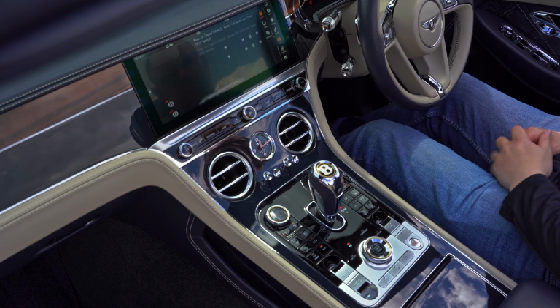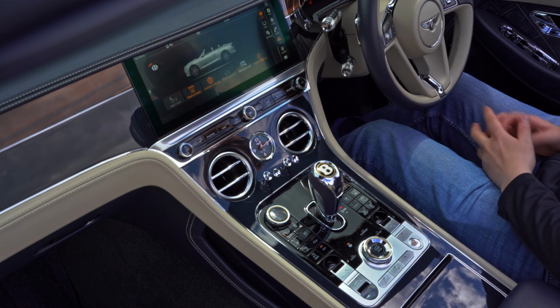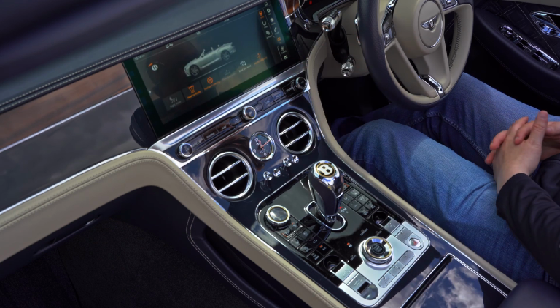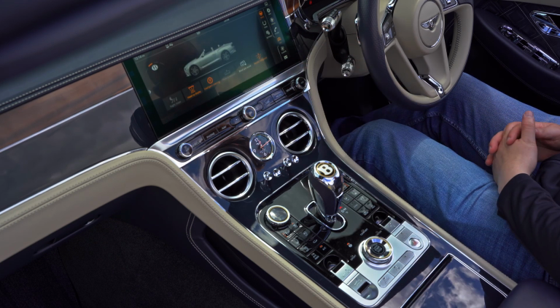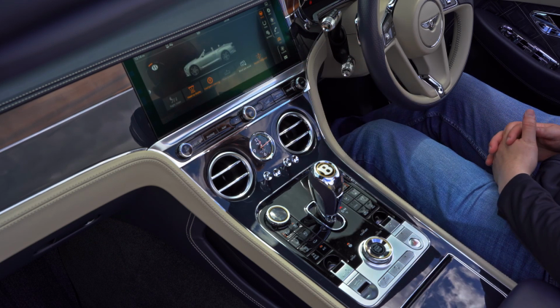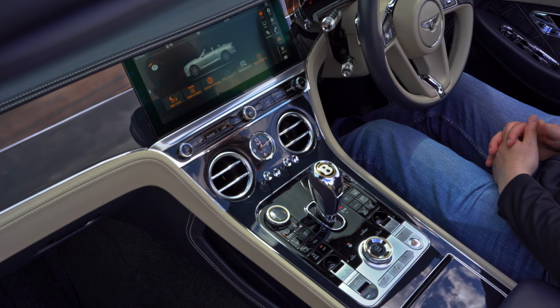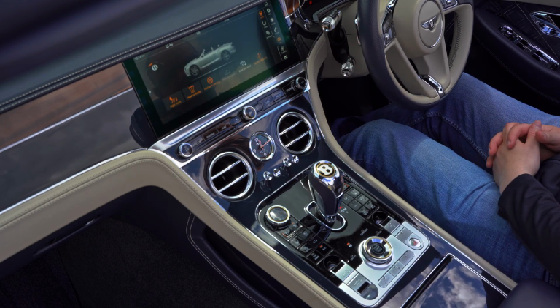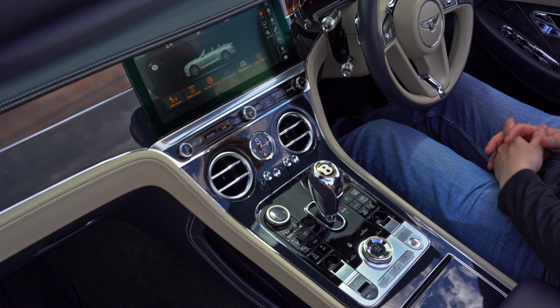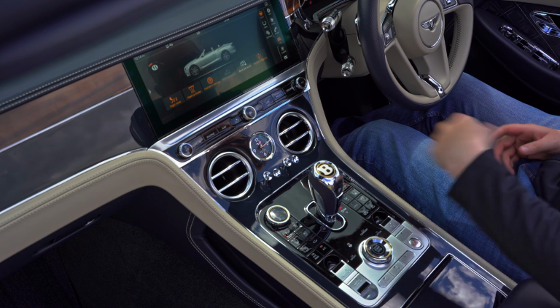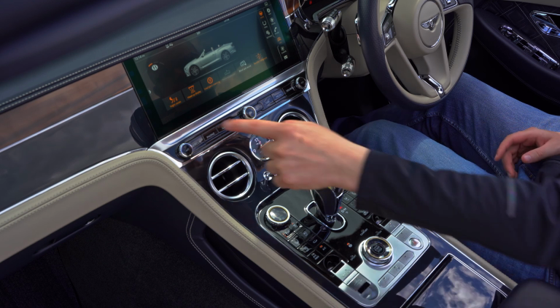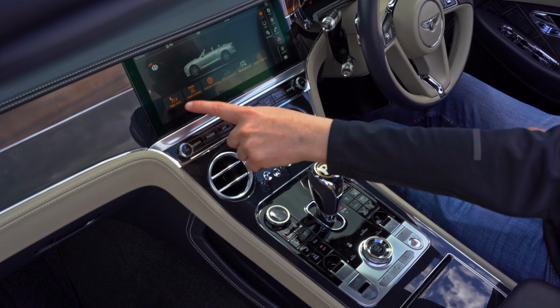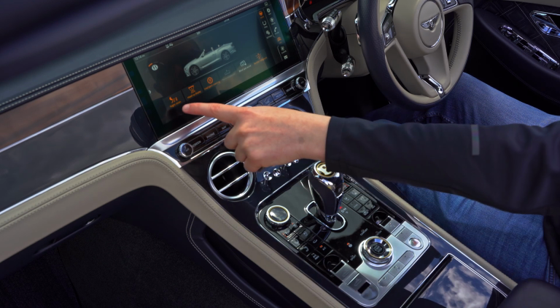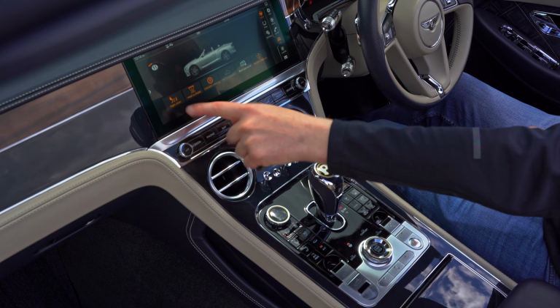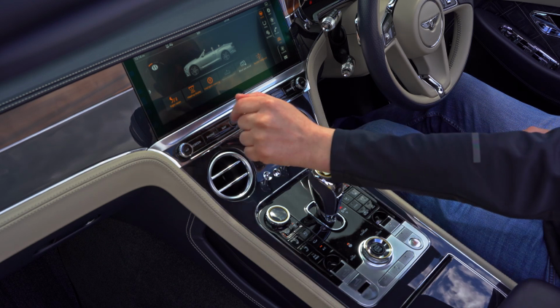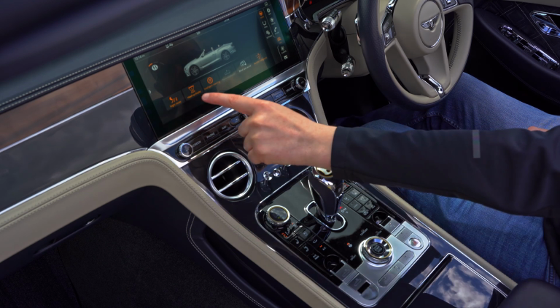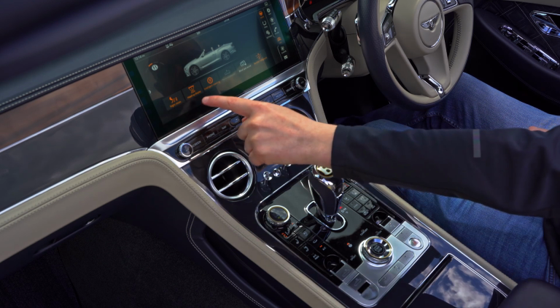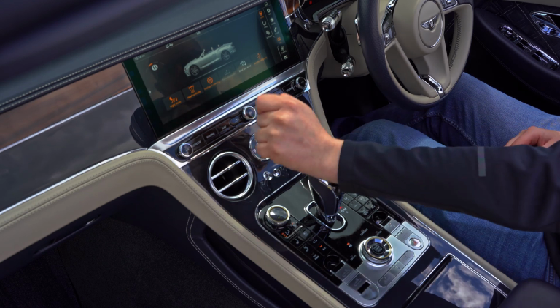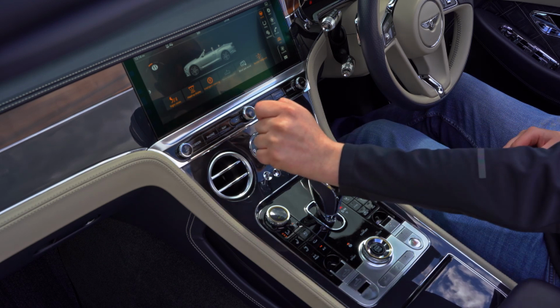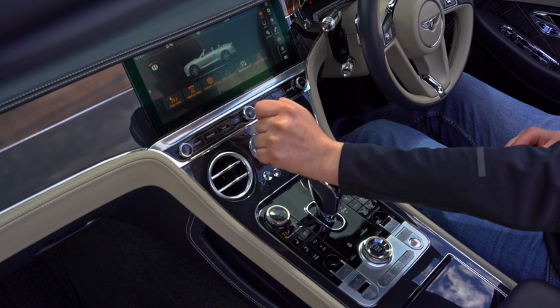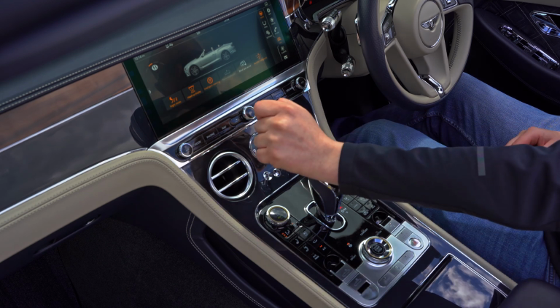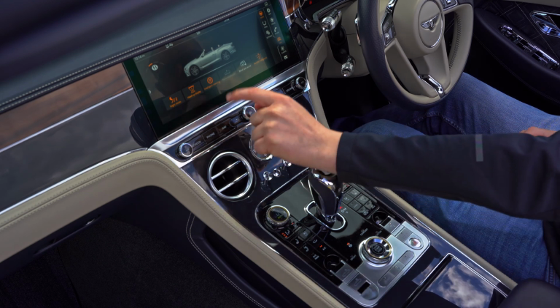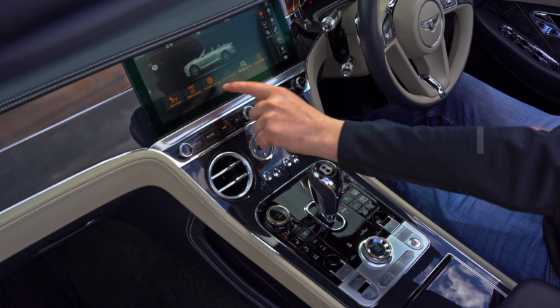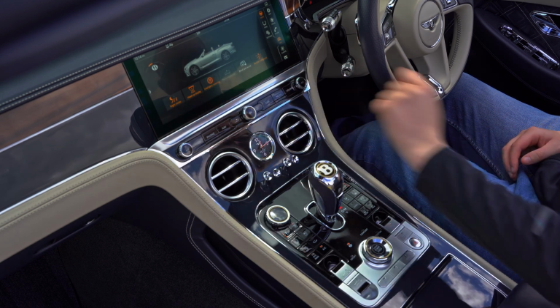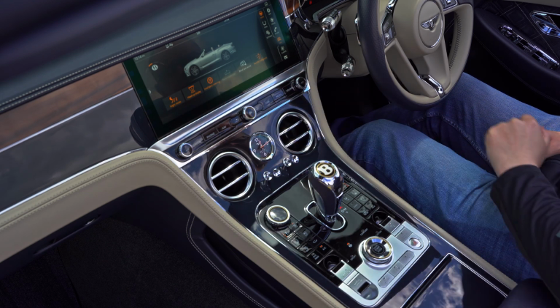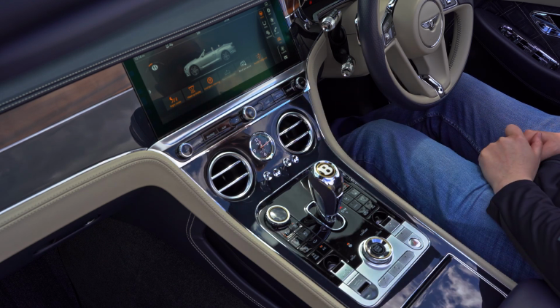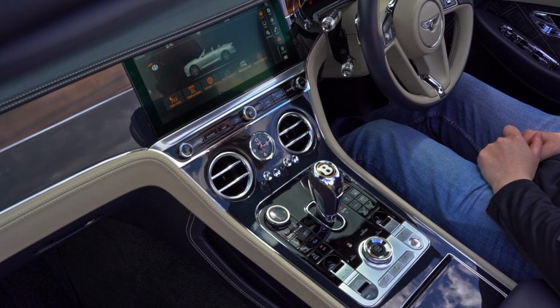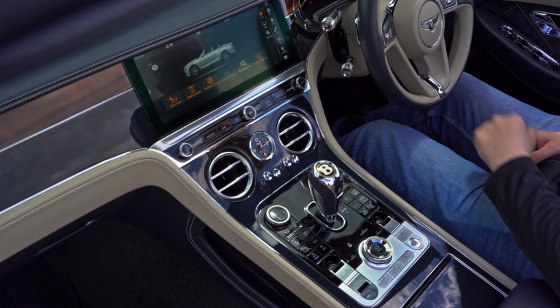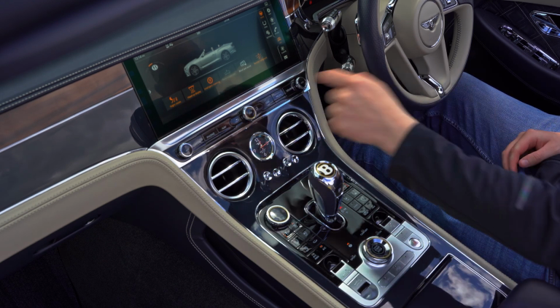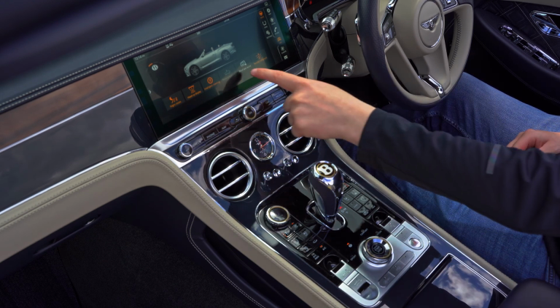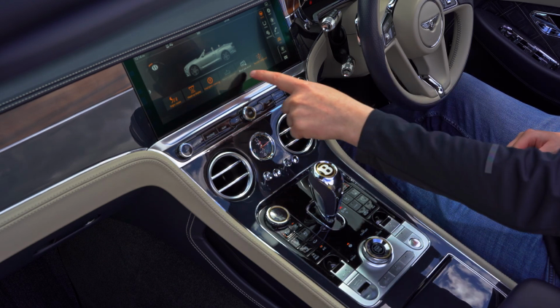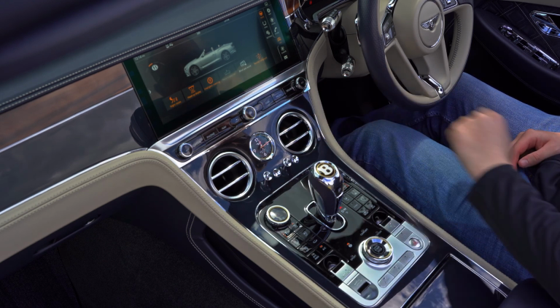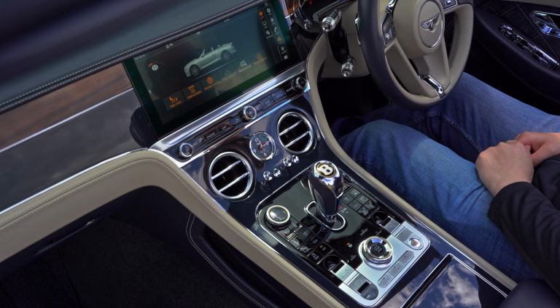Other features include the night vision, head-up display, blind spot assistance and Bentley Safeguard.